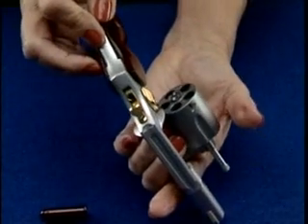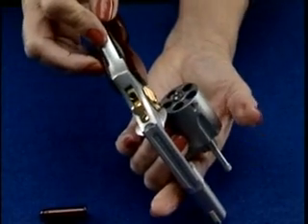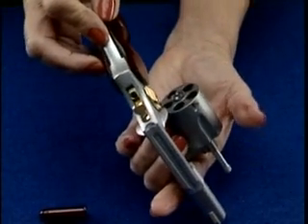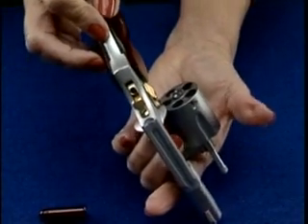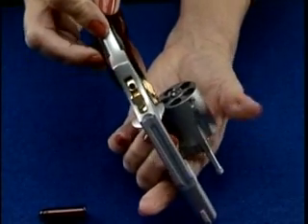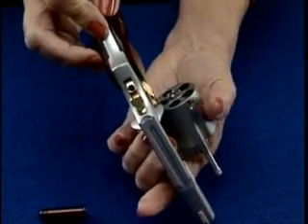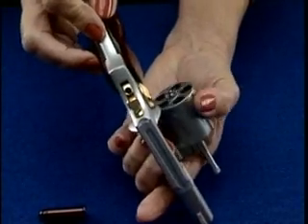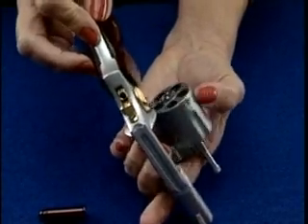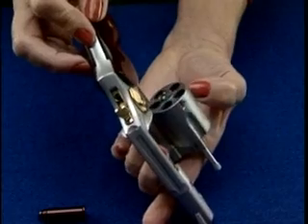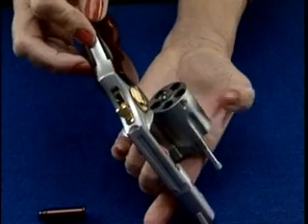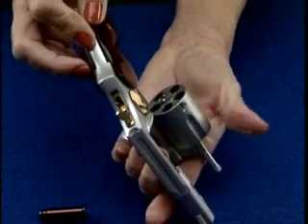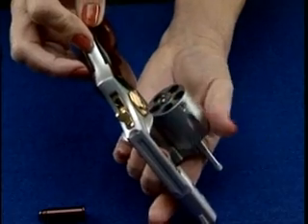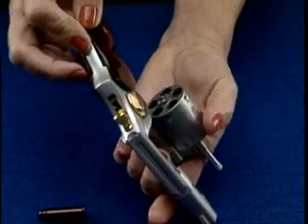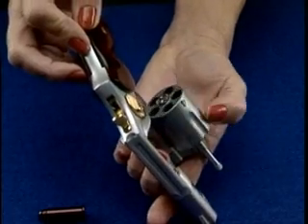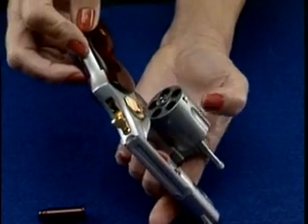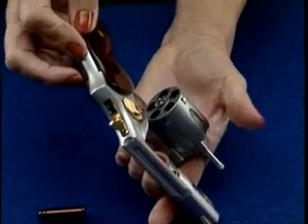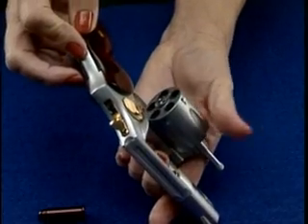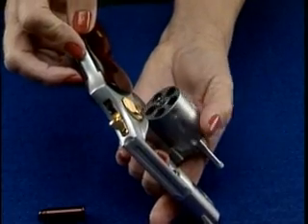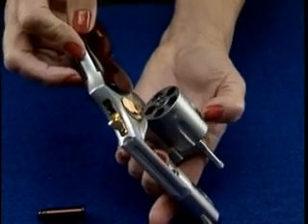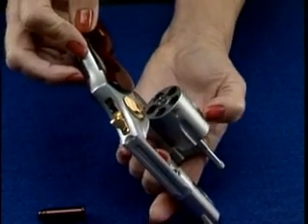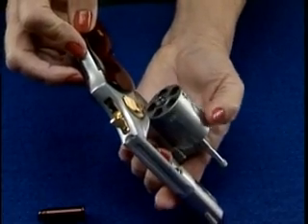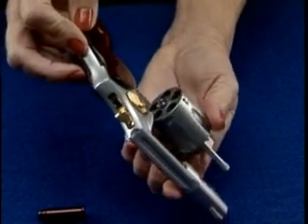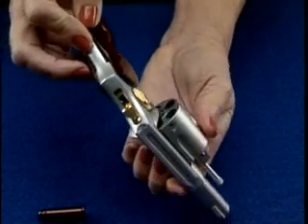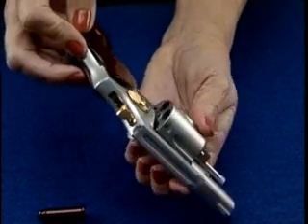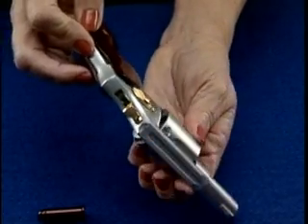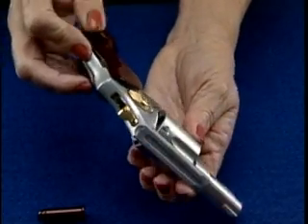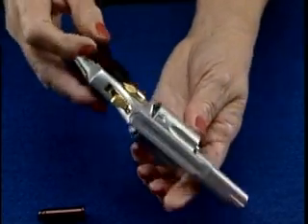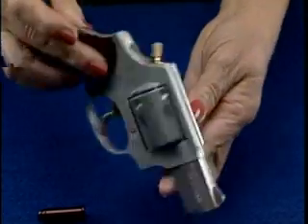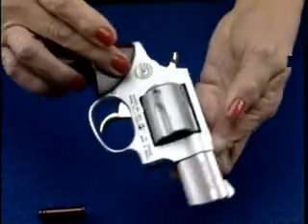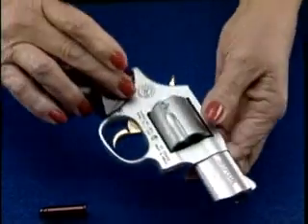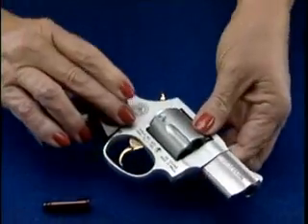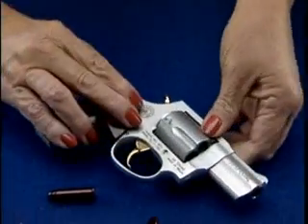After ejecting the cartridges, visually inspect the cylinder to make sure it is empty.